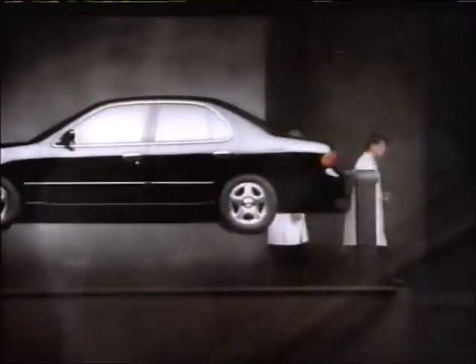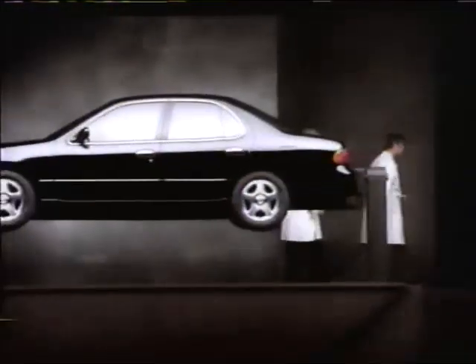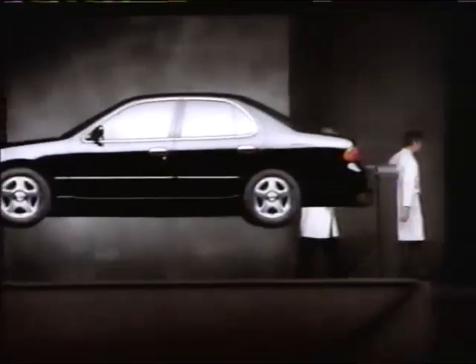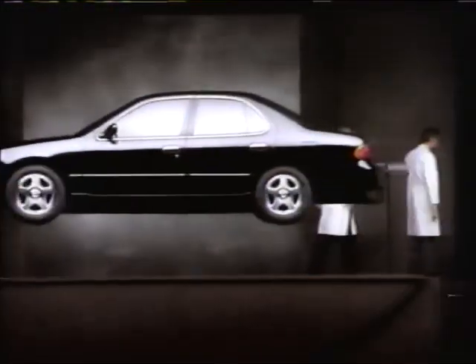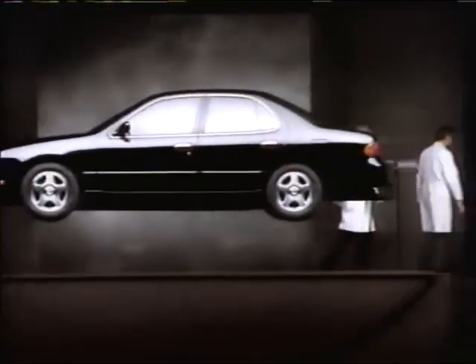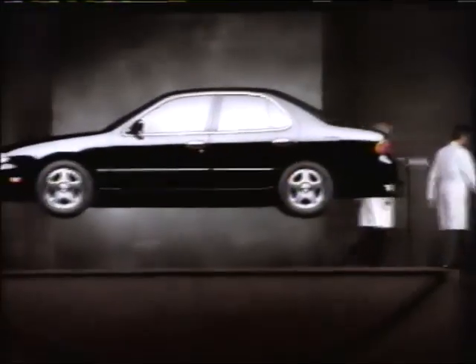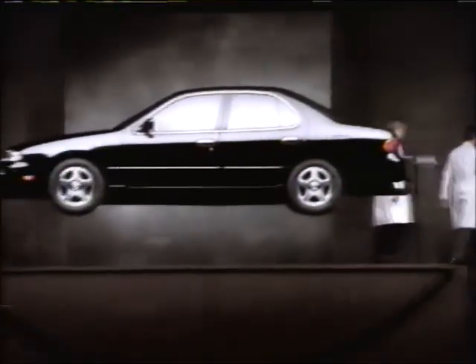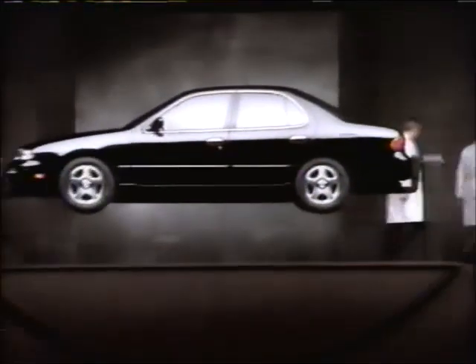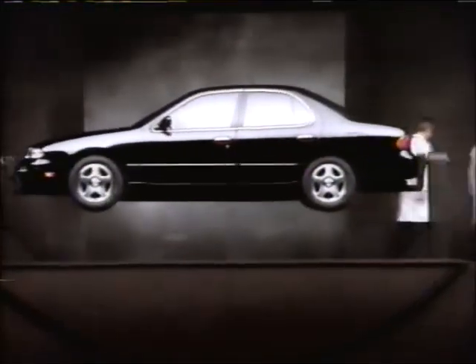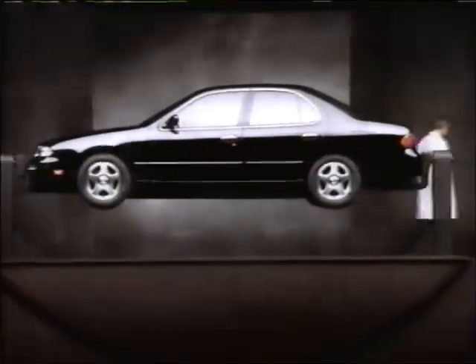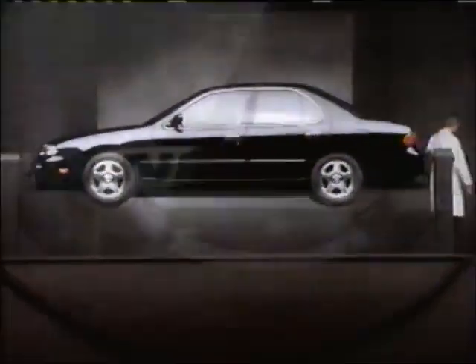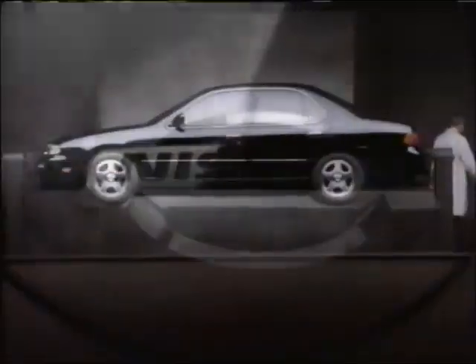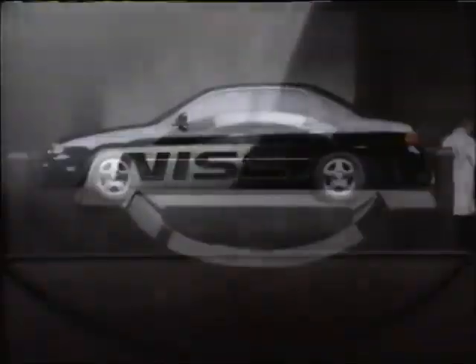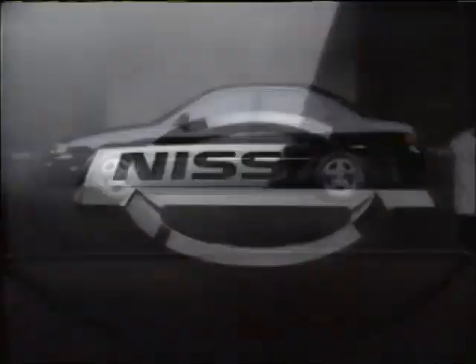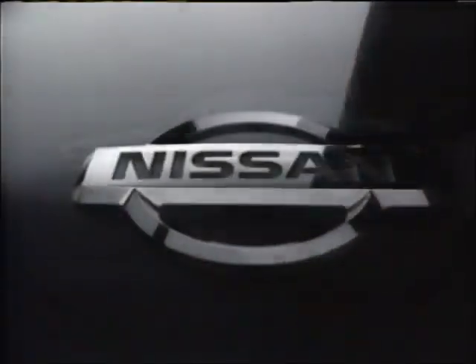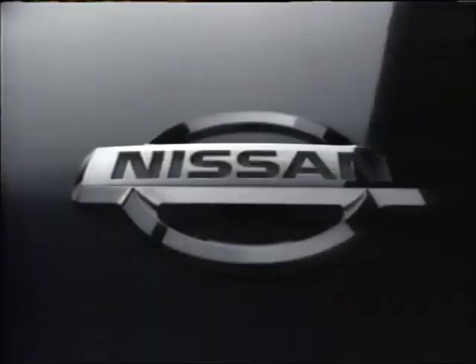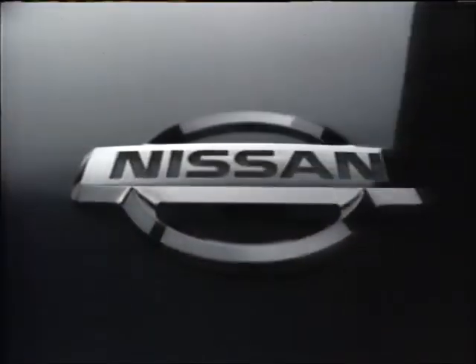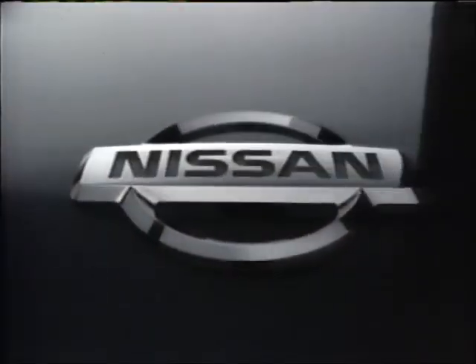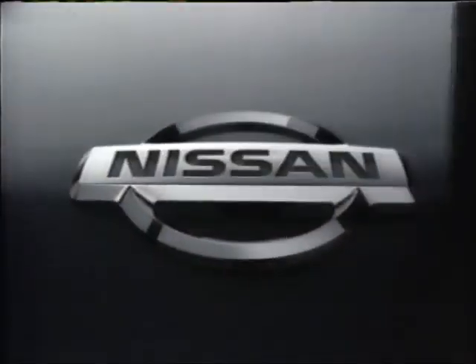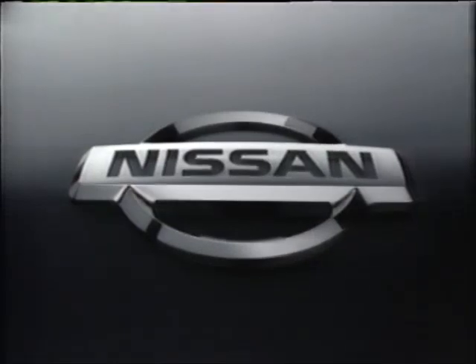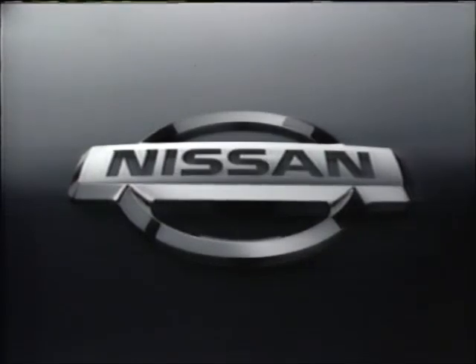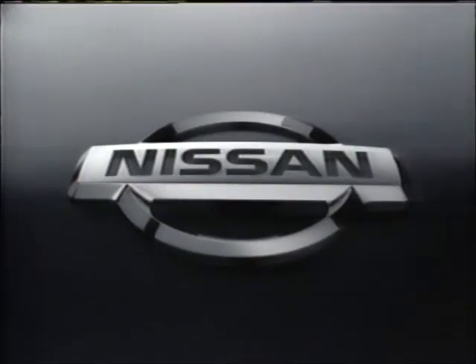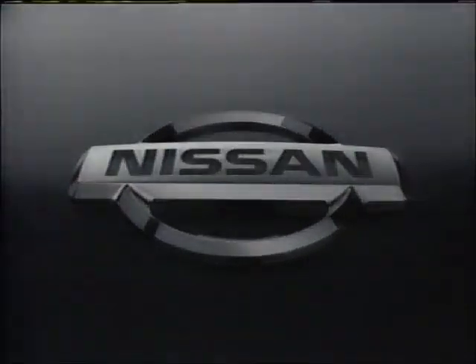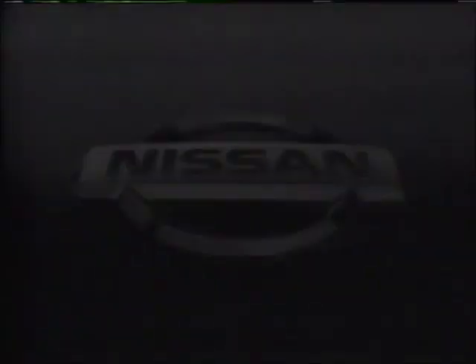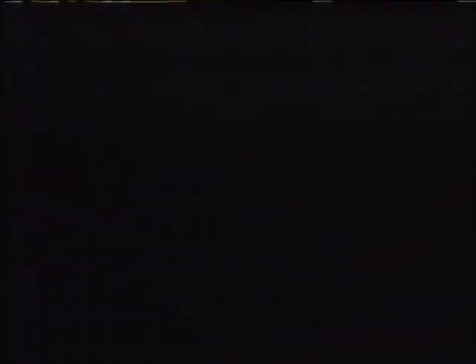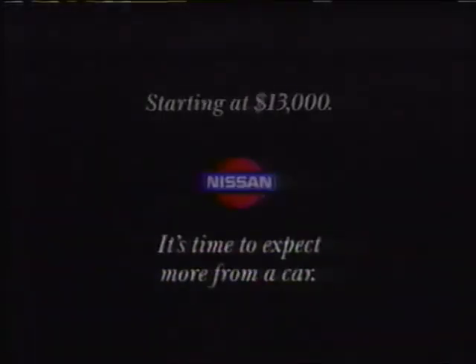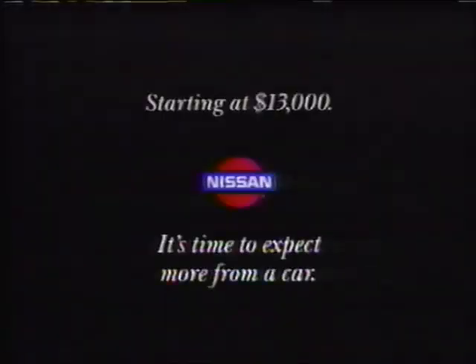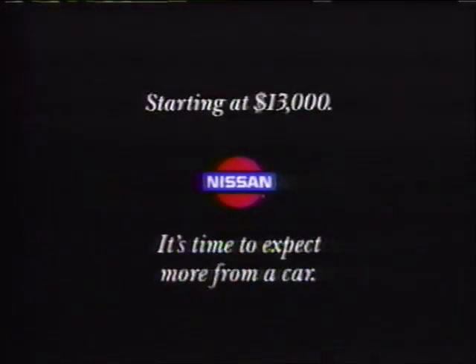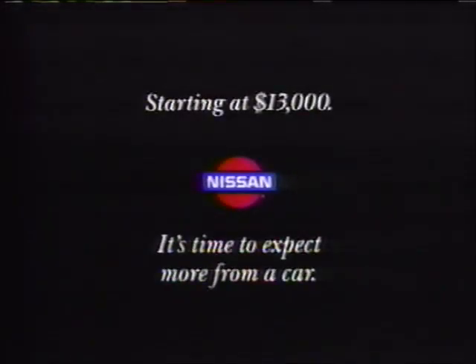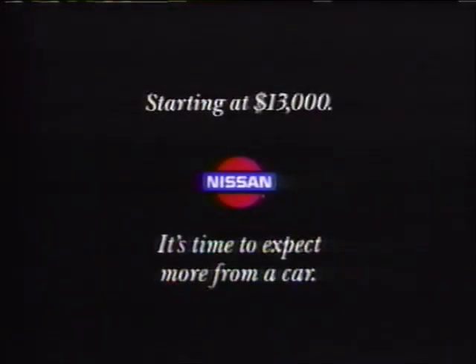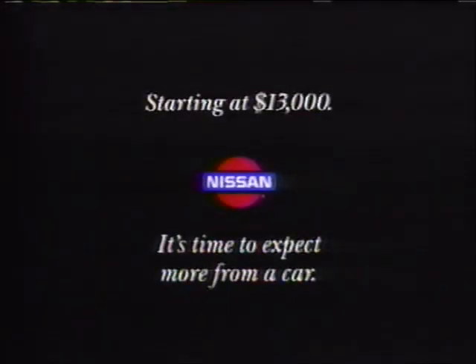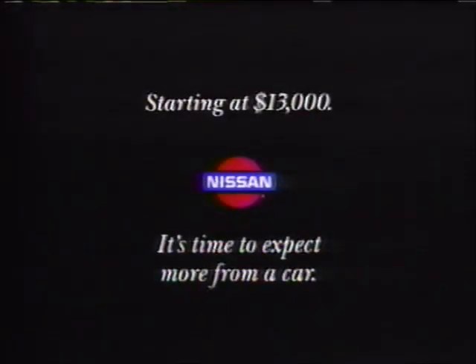The new Nissan Altima. It's time to expect more from a car.